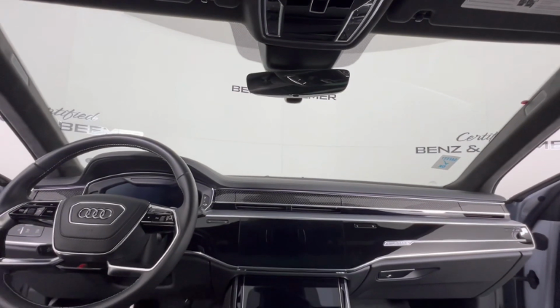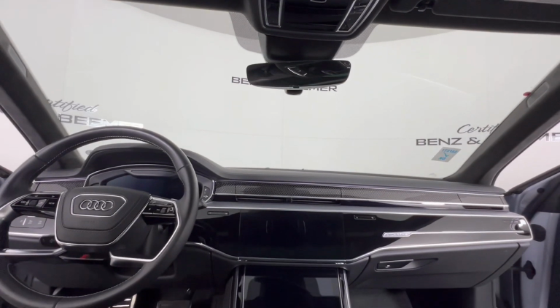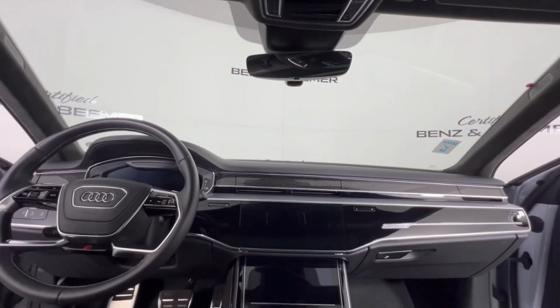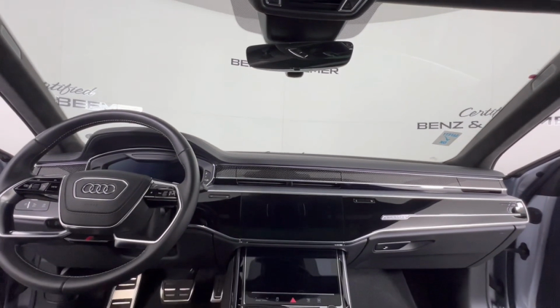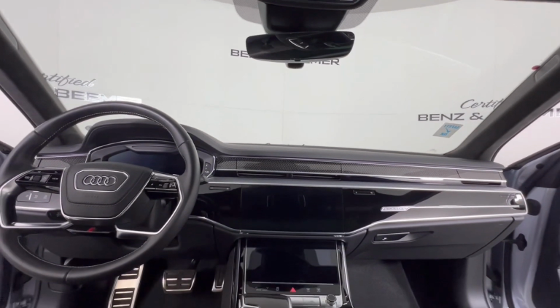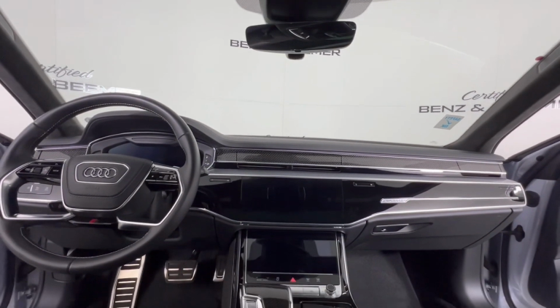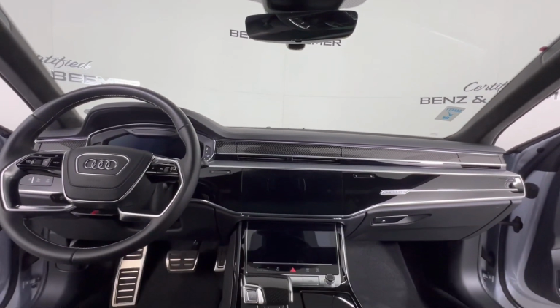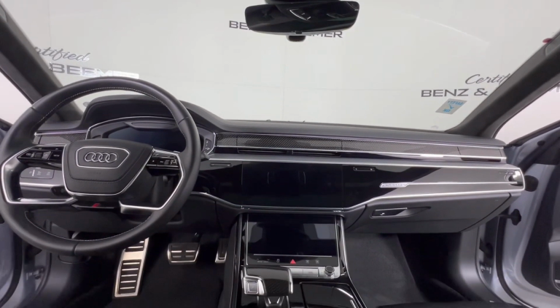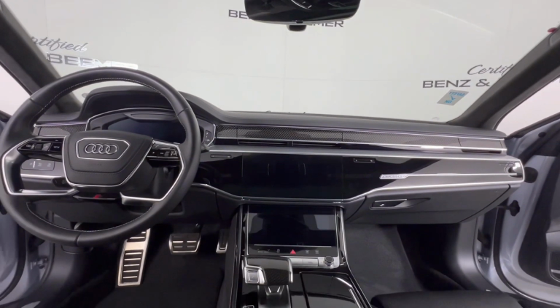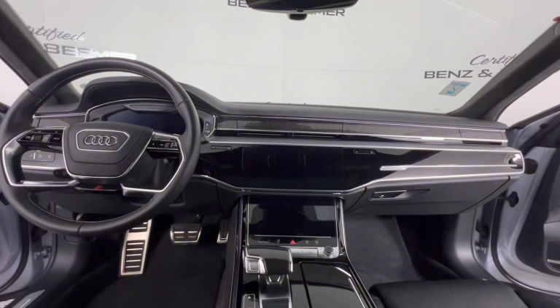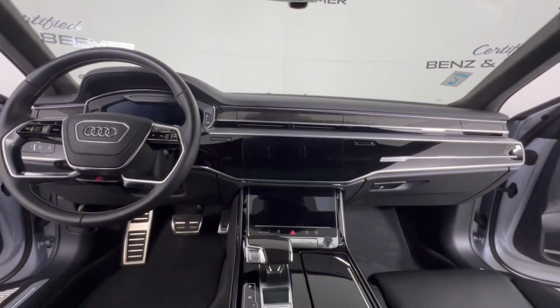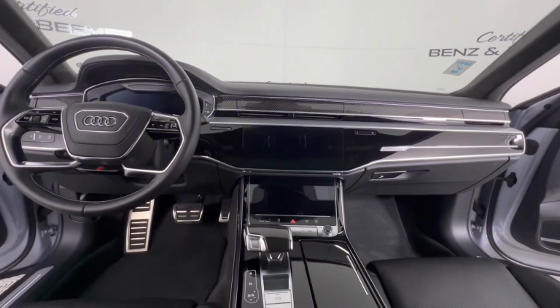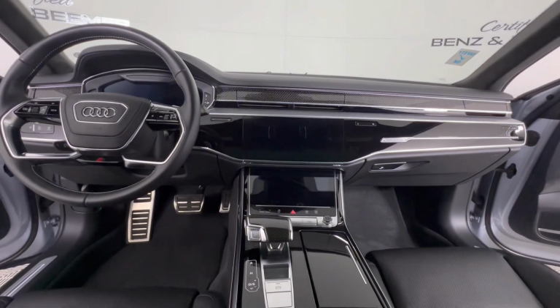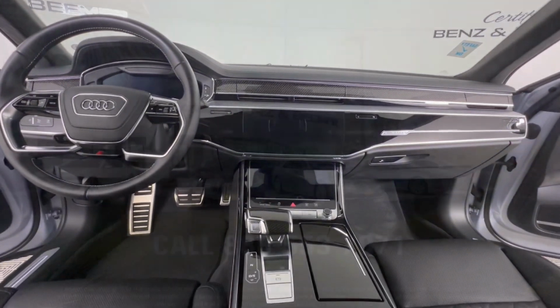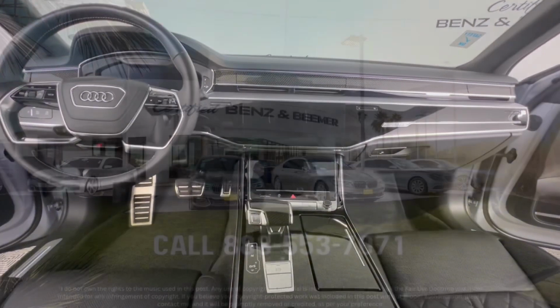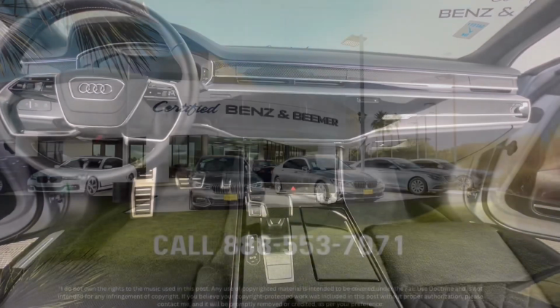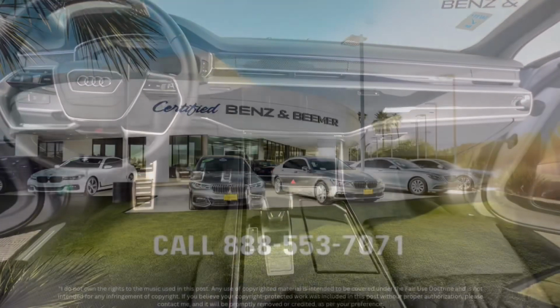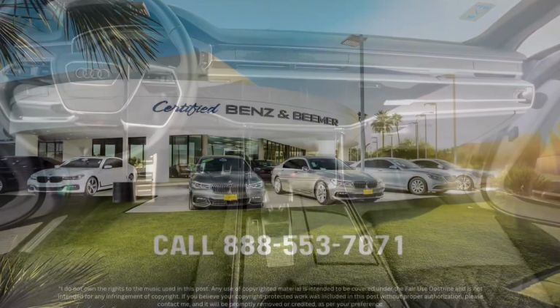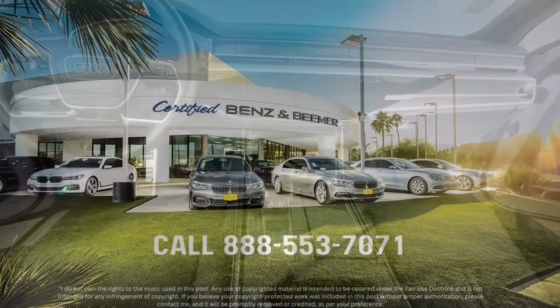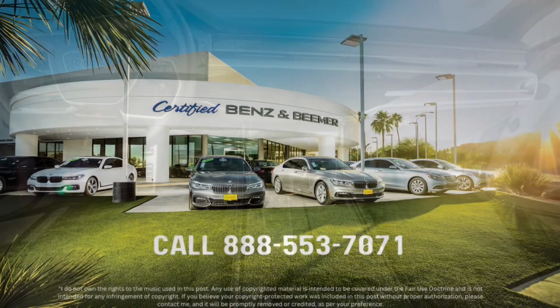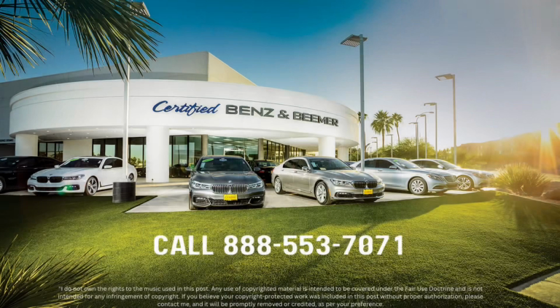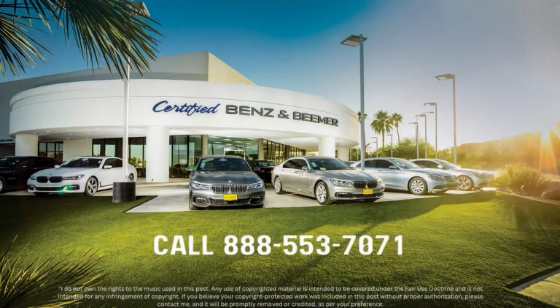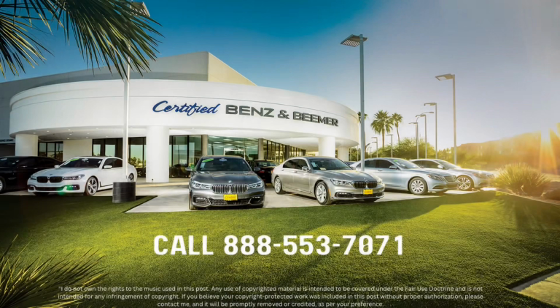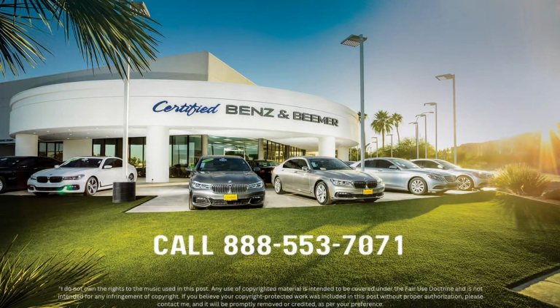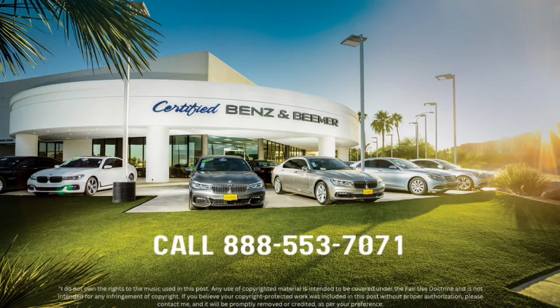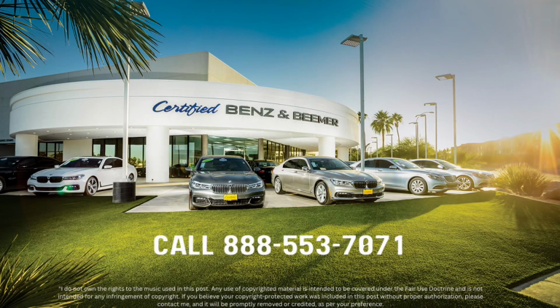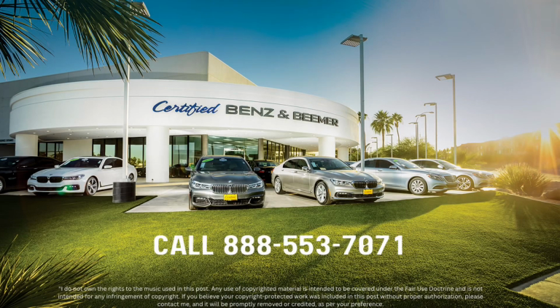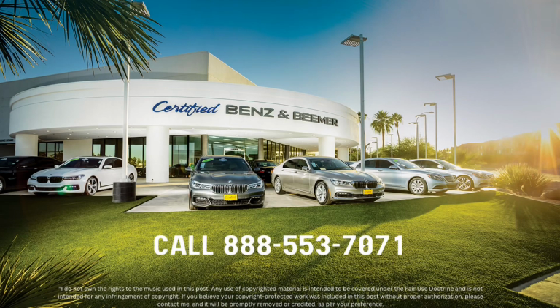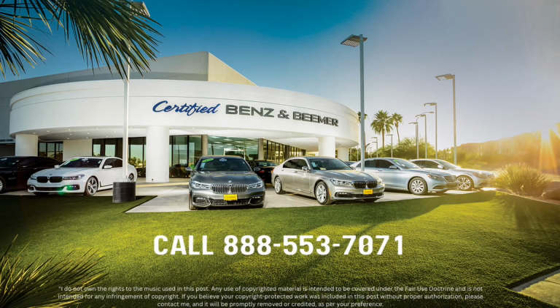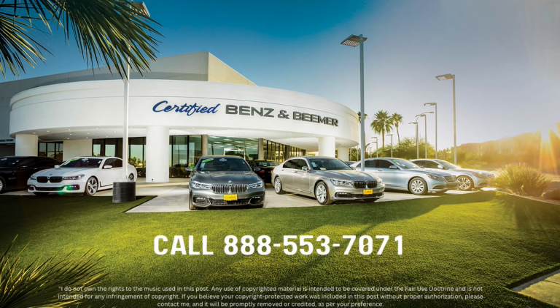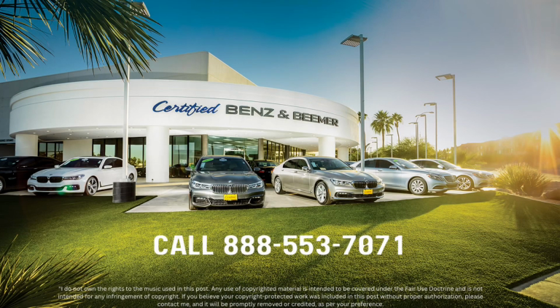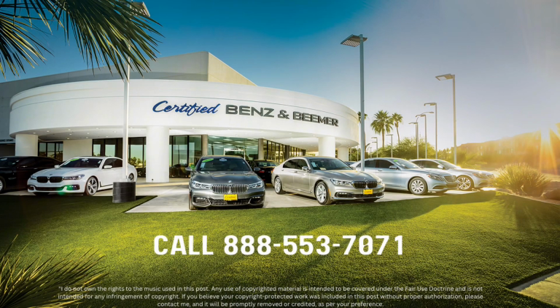Come see this one for yourself by scheduling a test drive on our website or by contacting our dealership for more details.